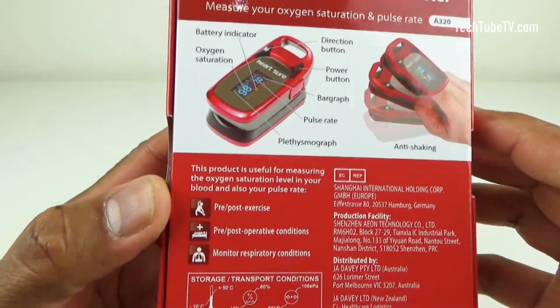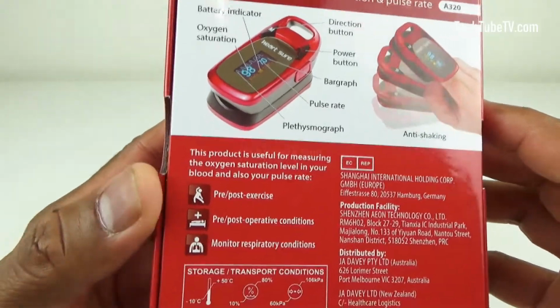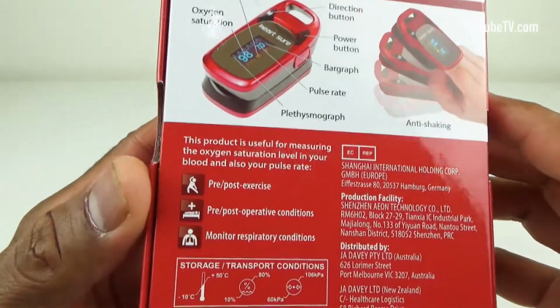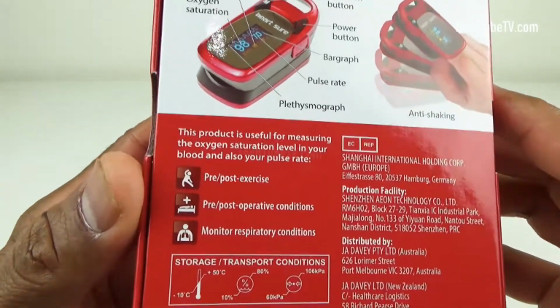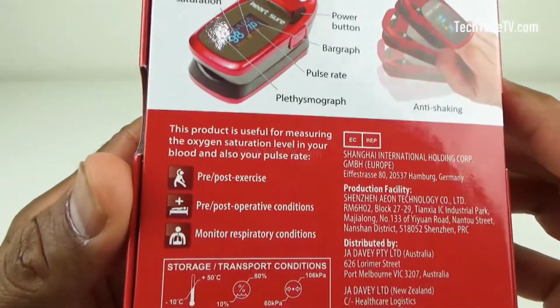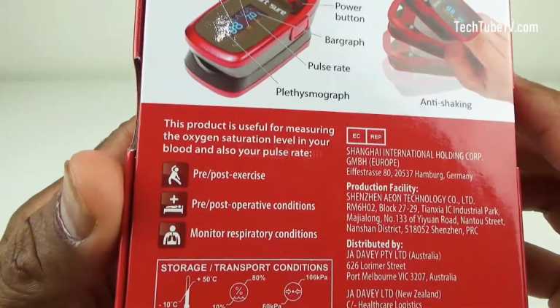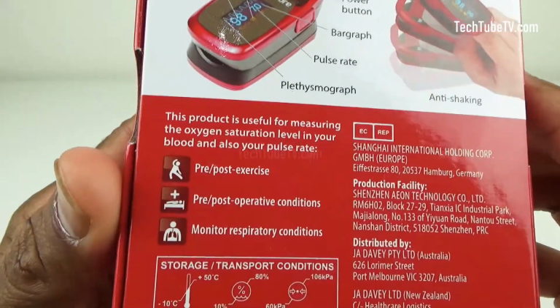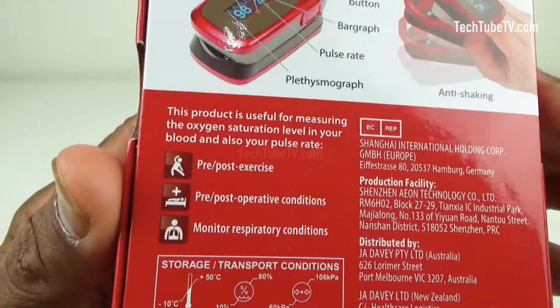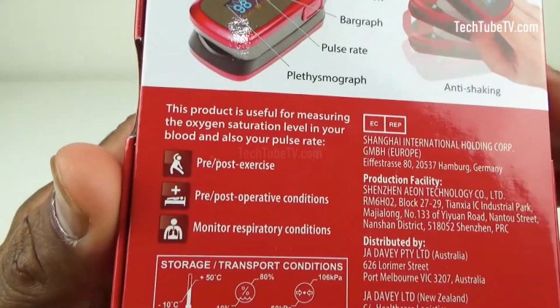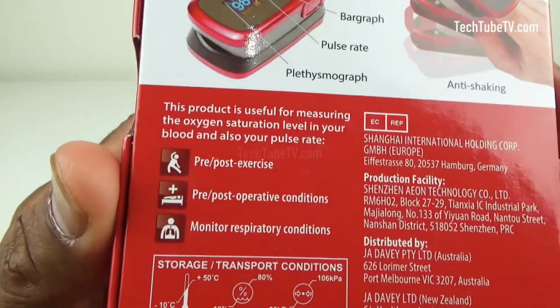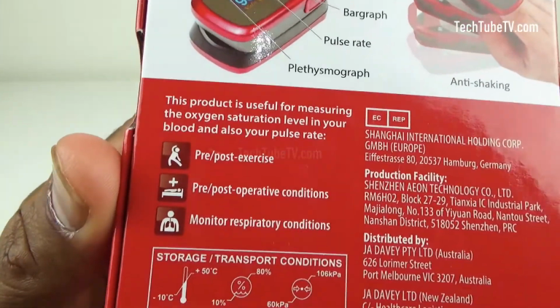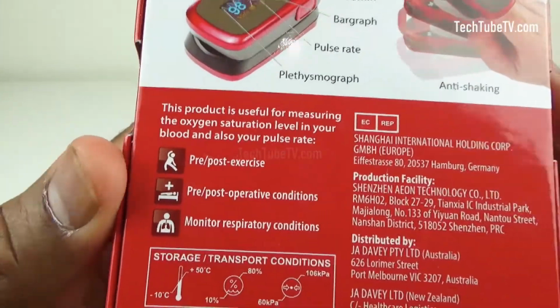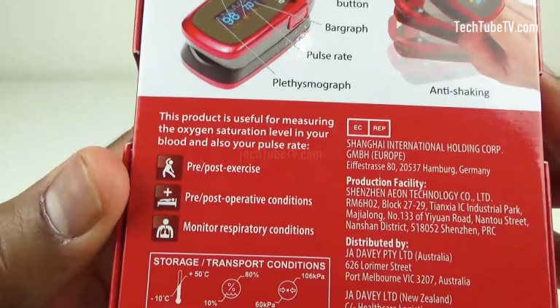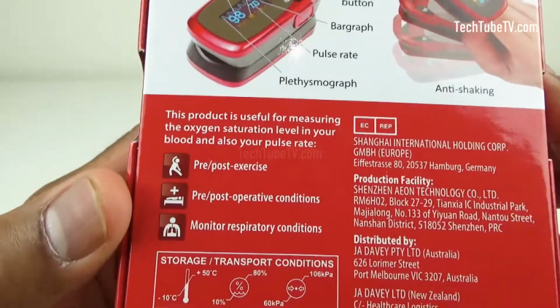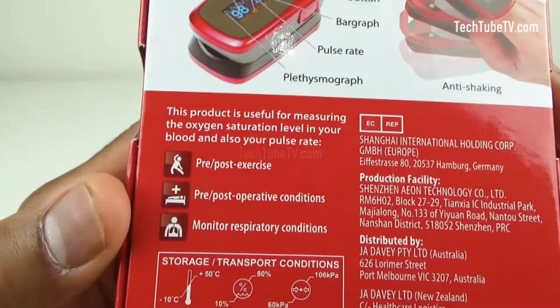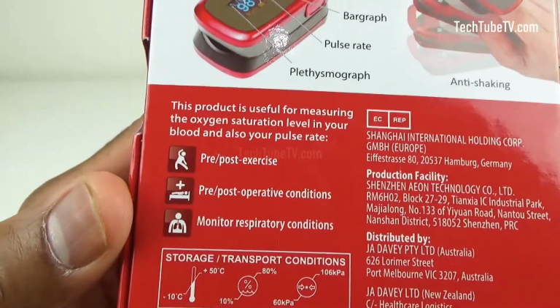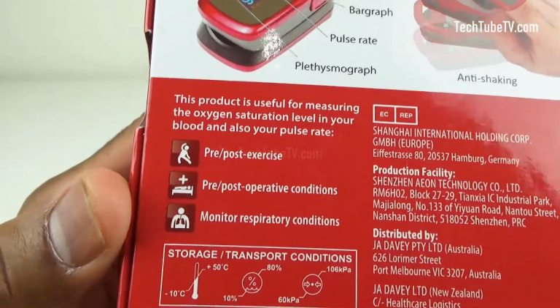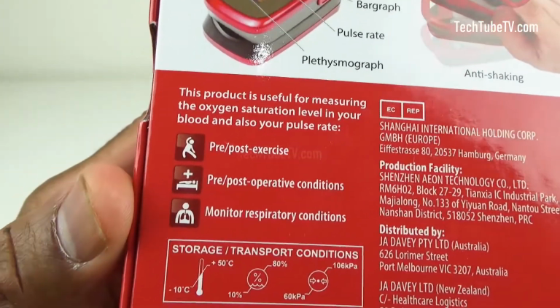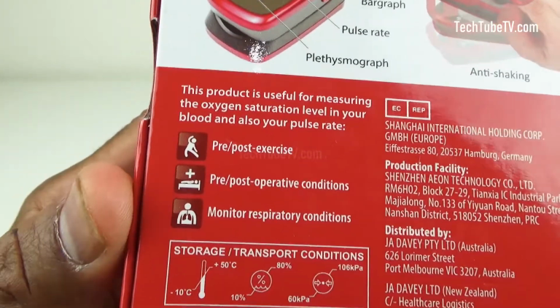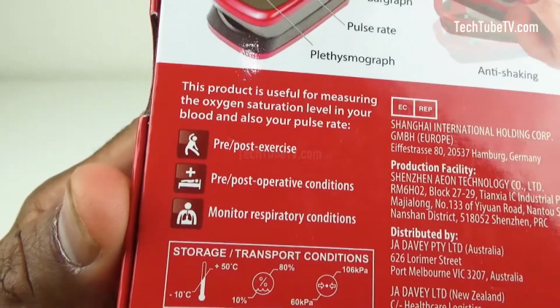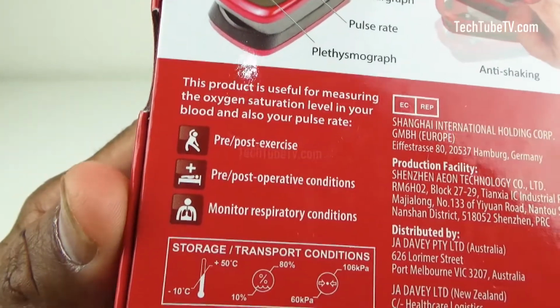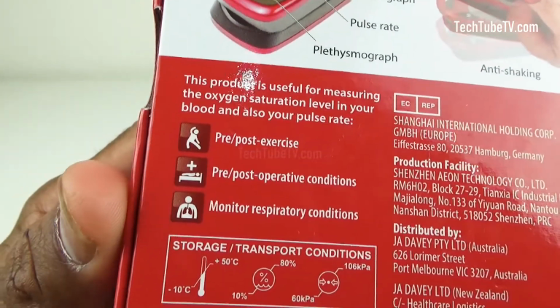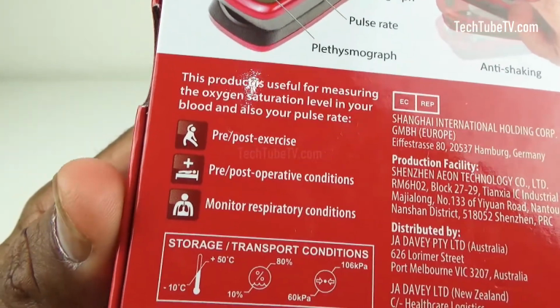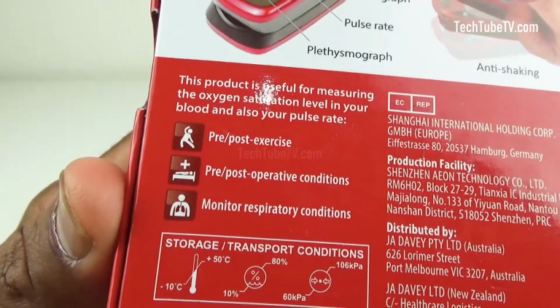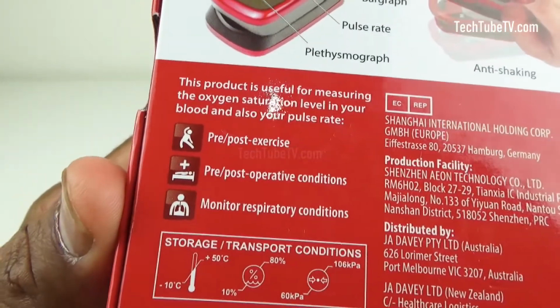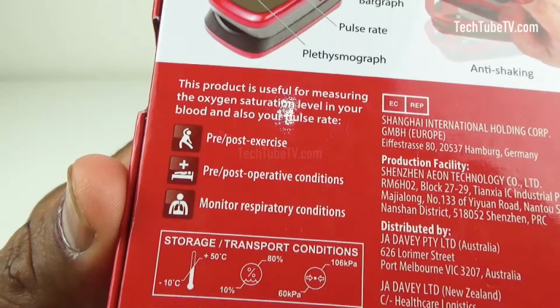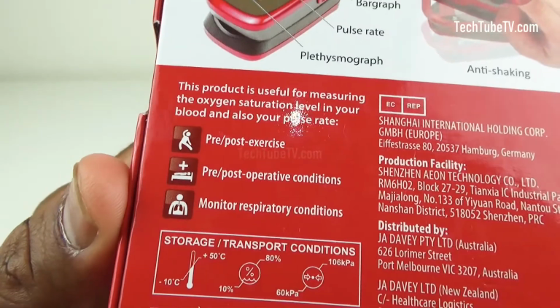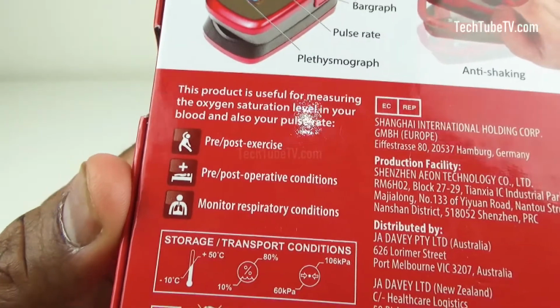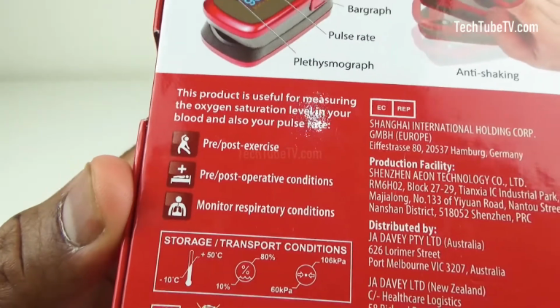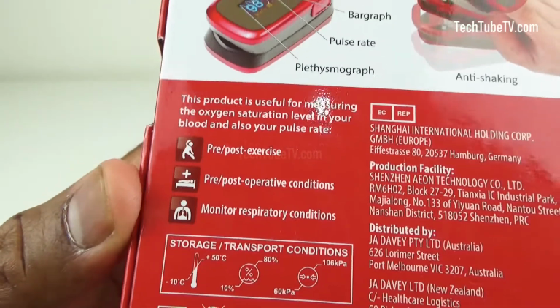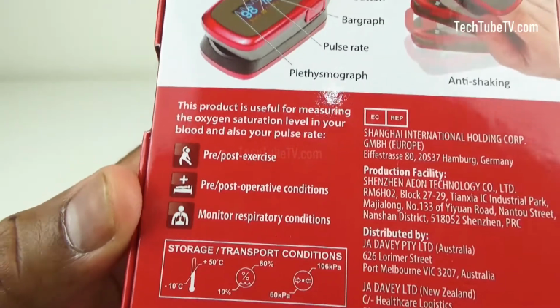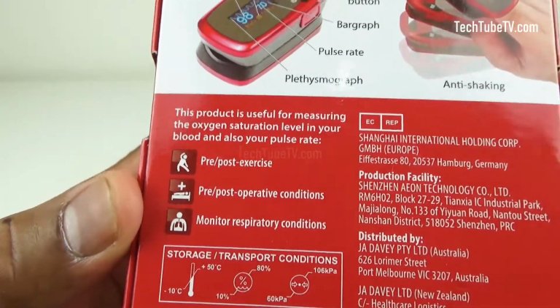You can use it before or after exercise, before or after medical surgeries, or to monitor respiratory conditions.